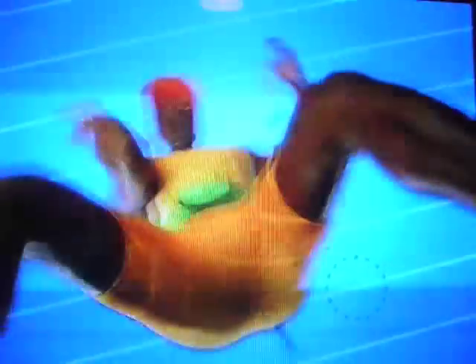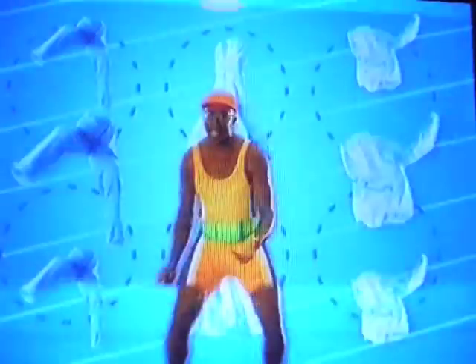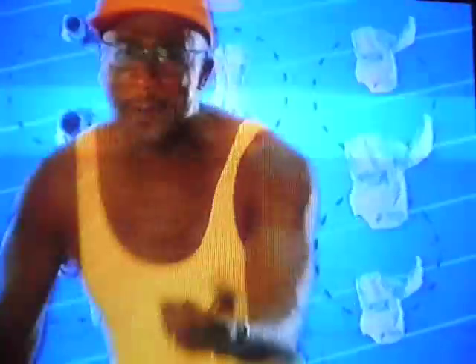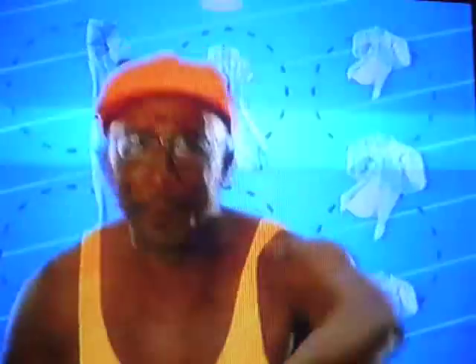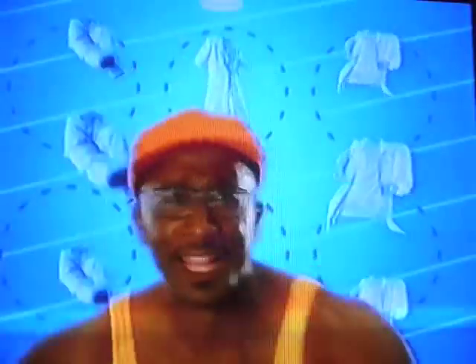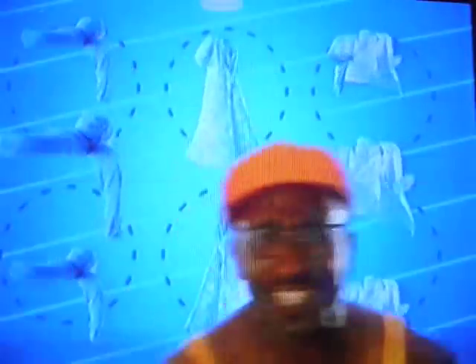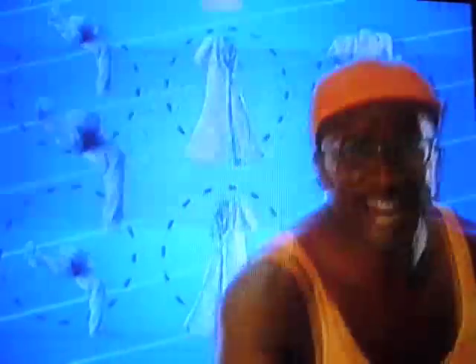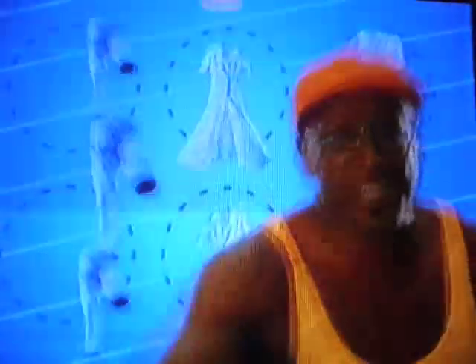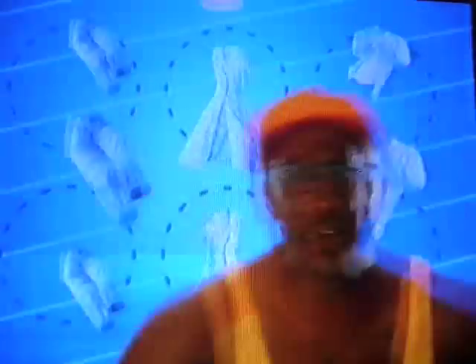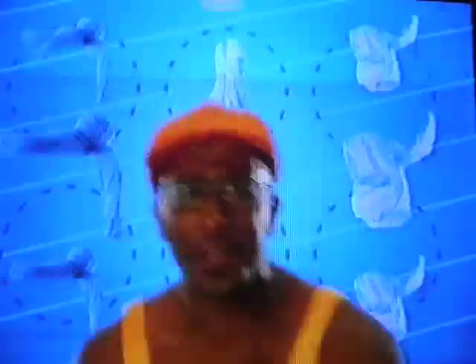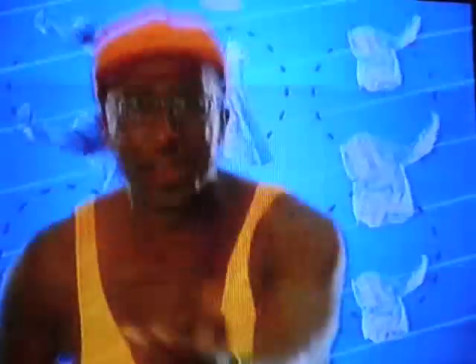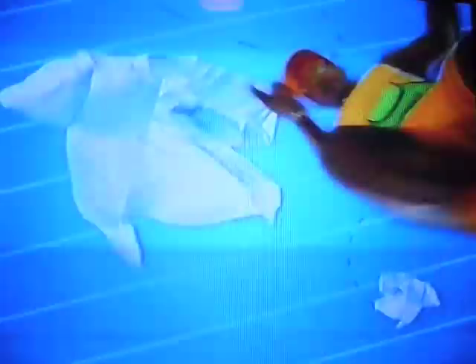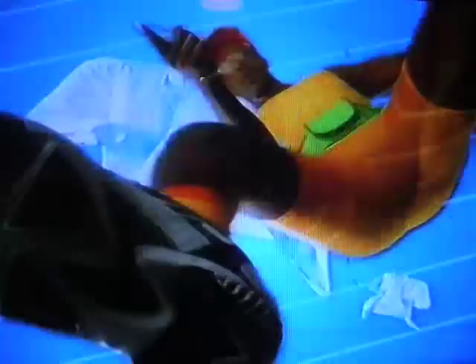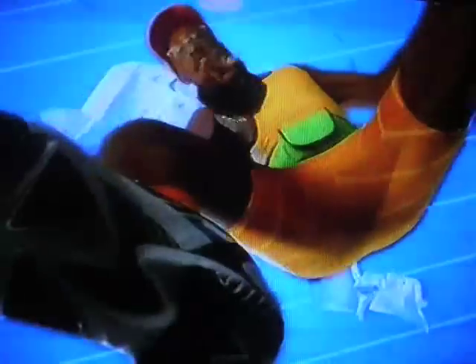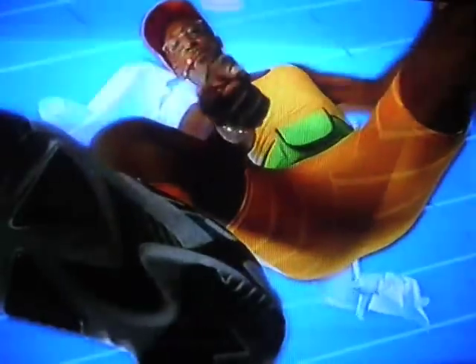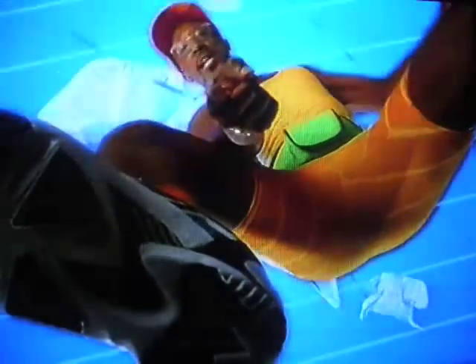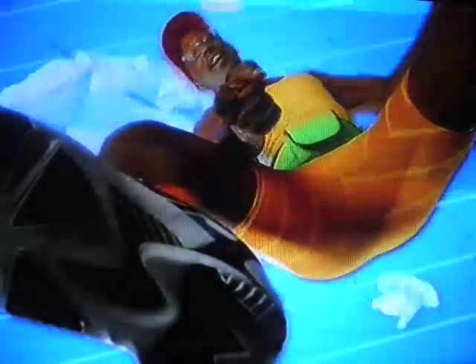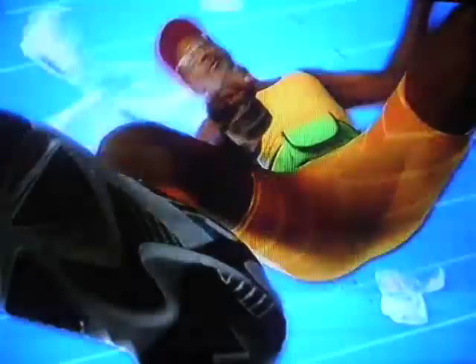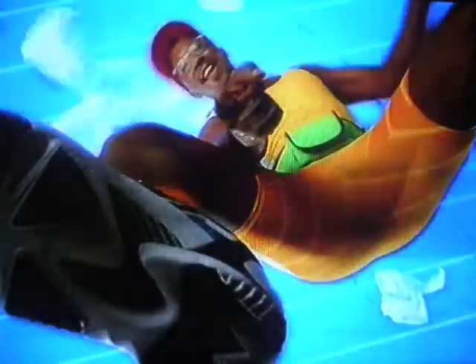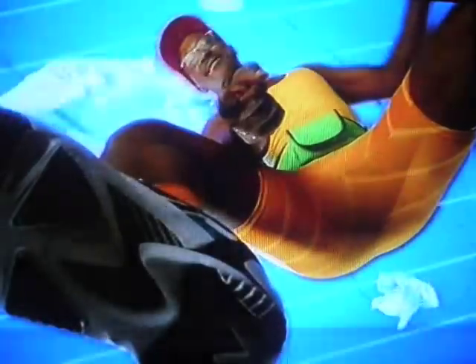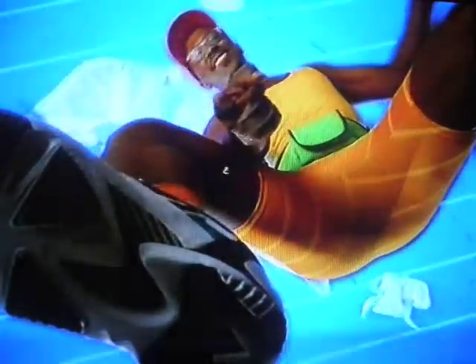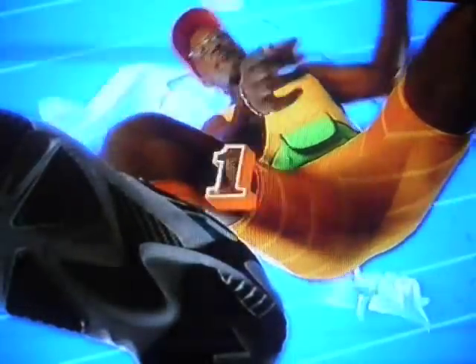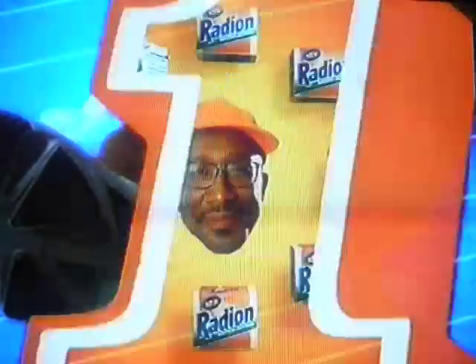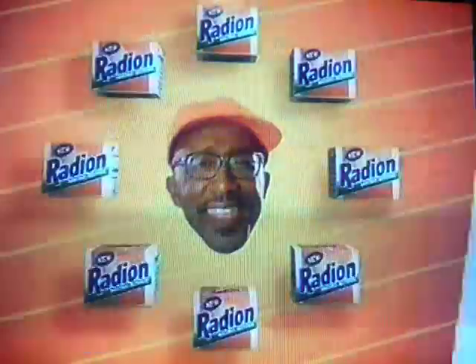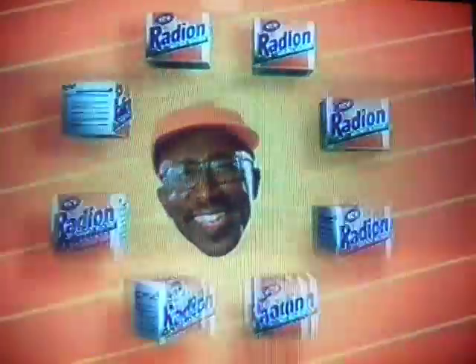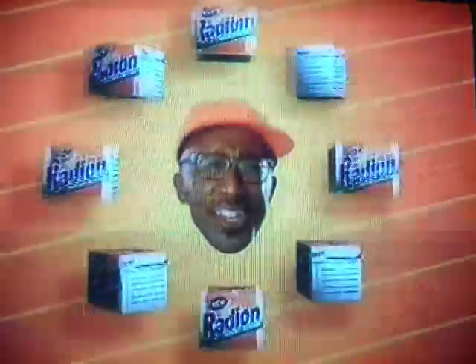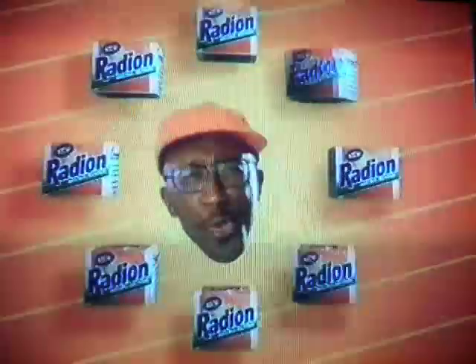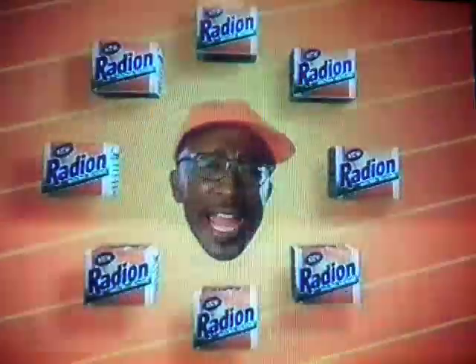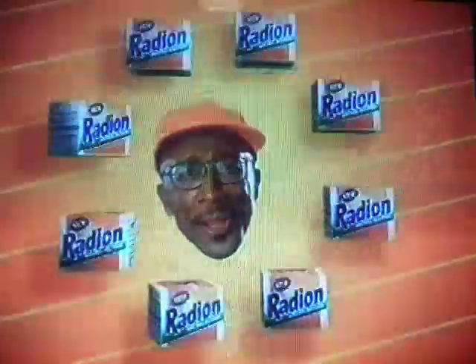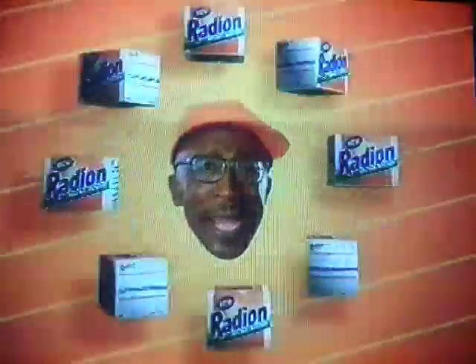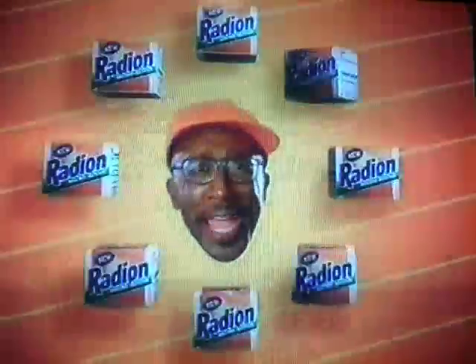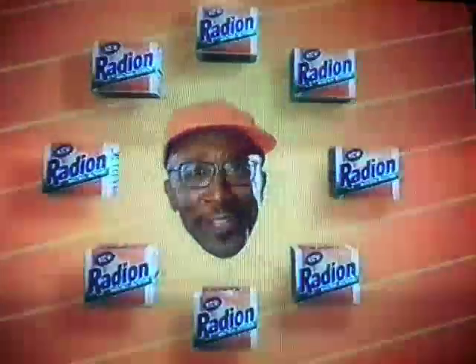Okay people, let's get active on your clothes. We're doing steps today. Are you ready? Step 1: get new Radeon Microactive.